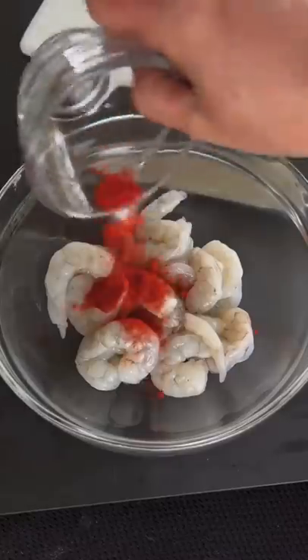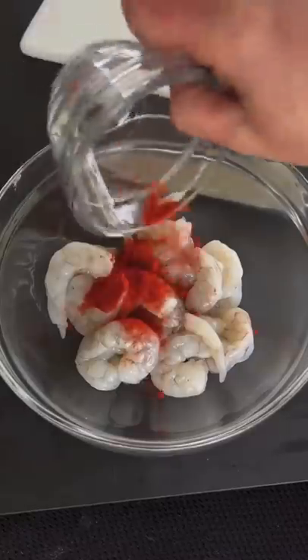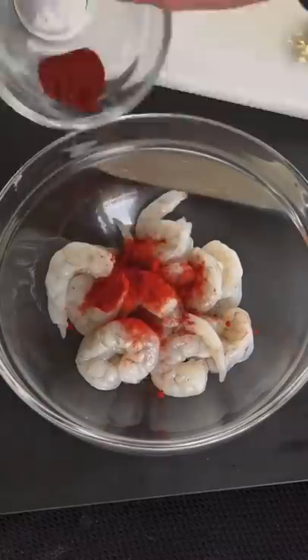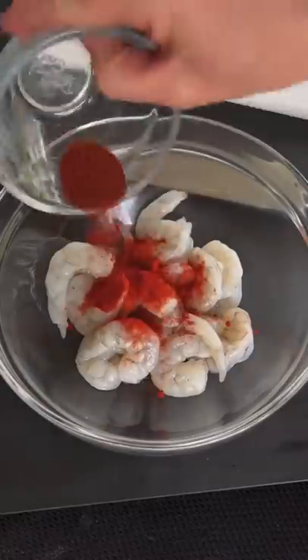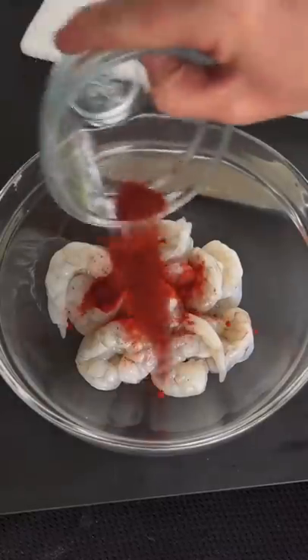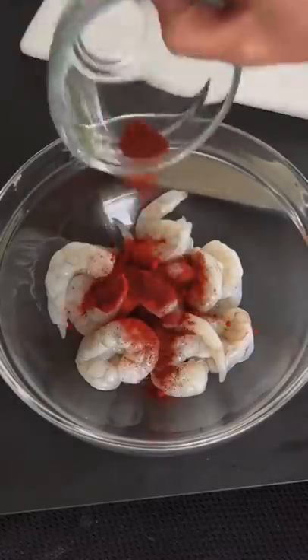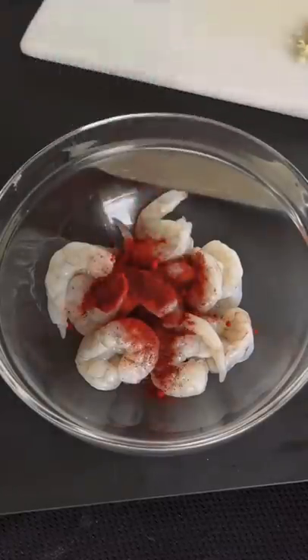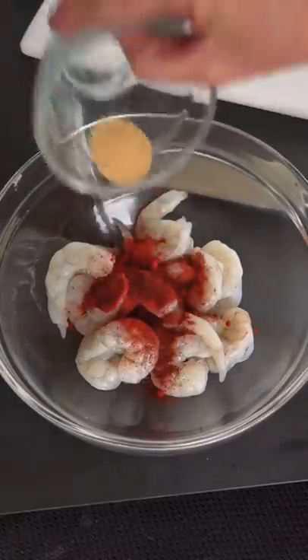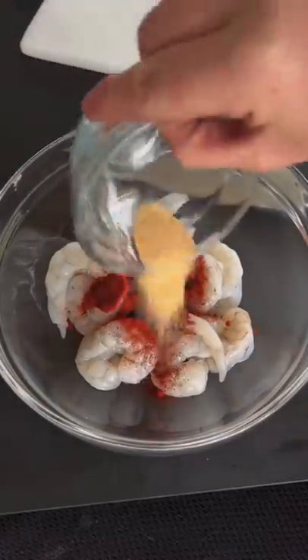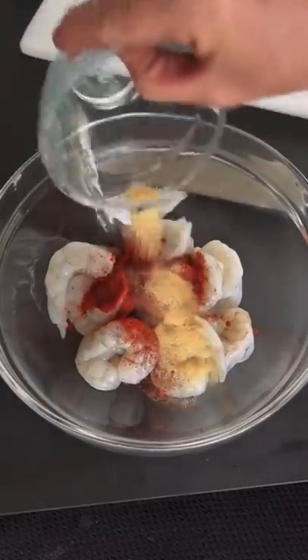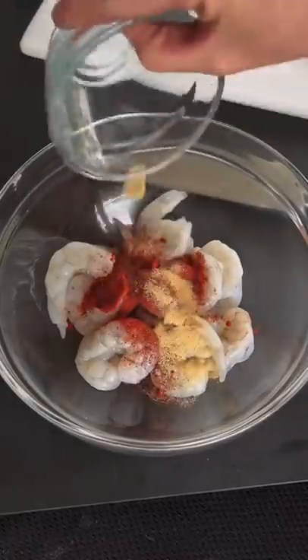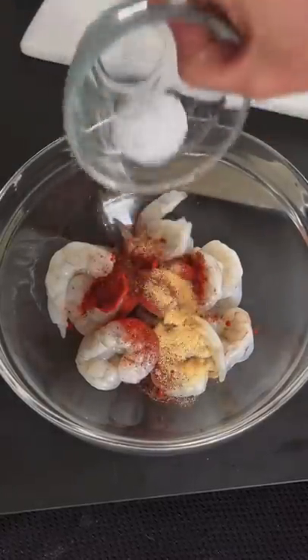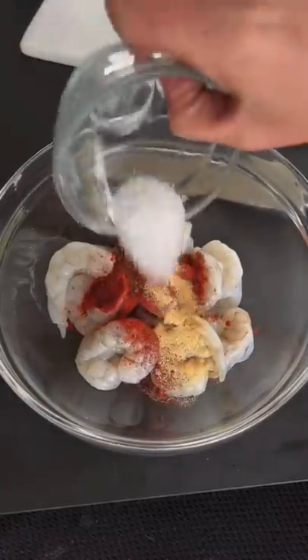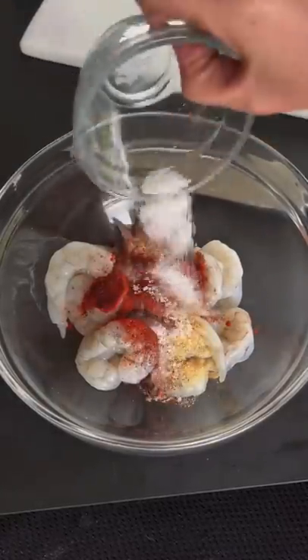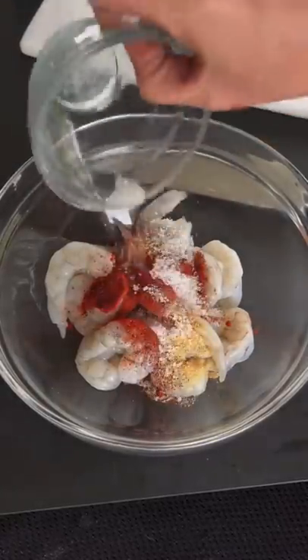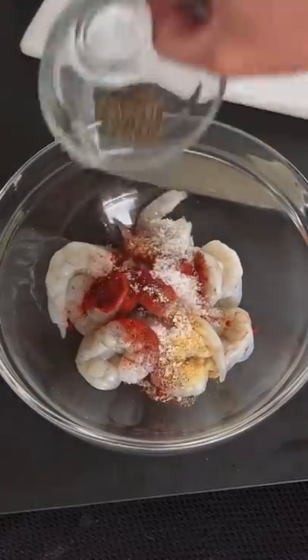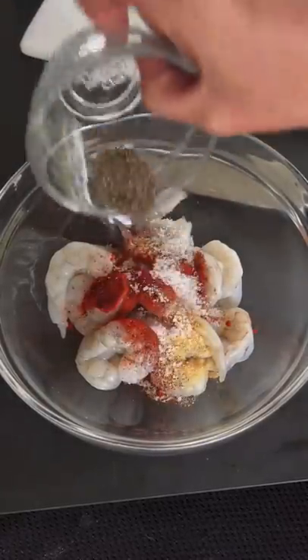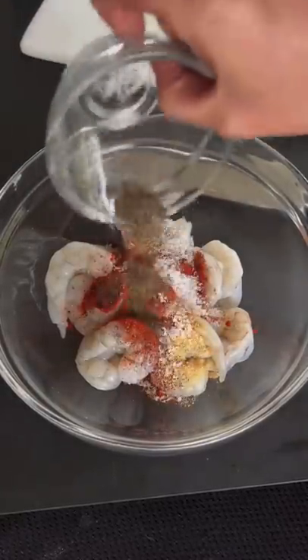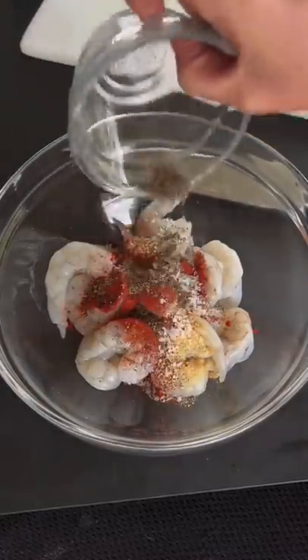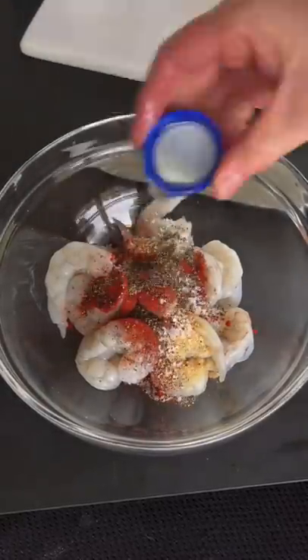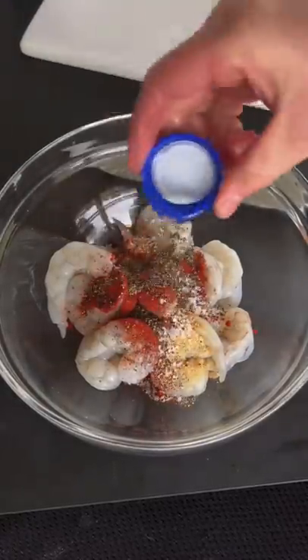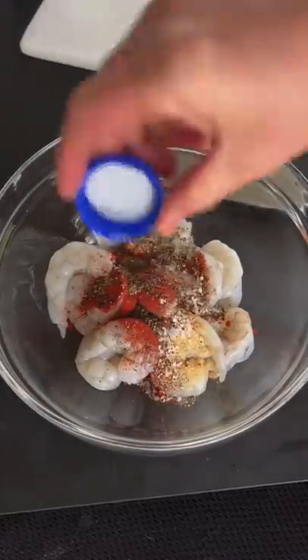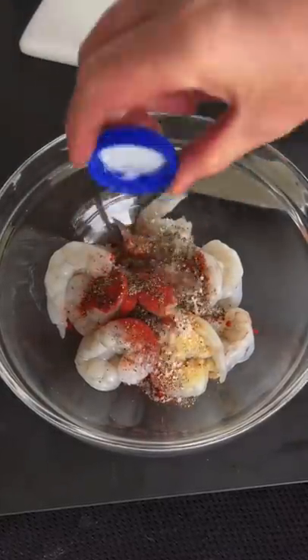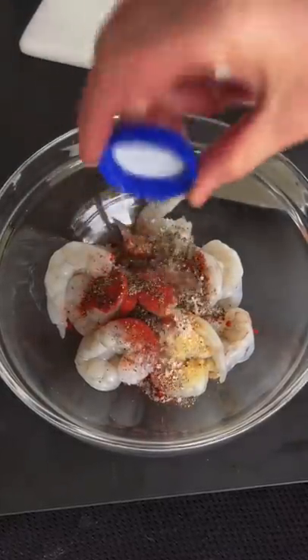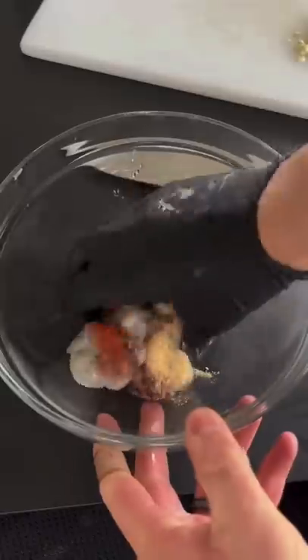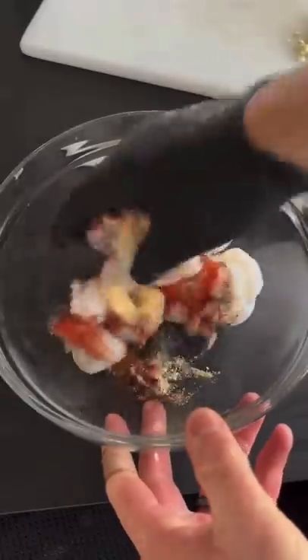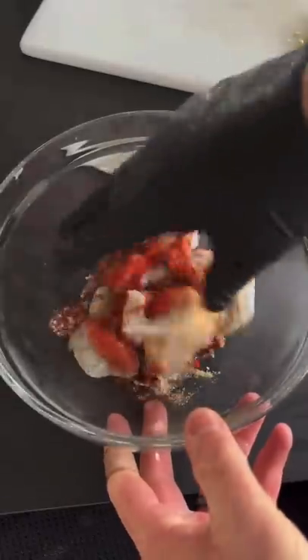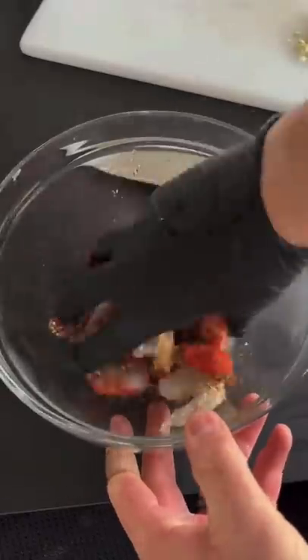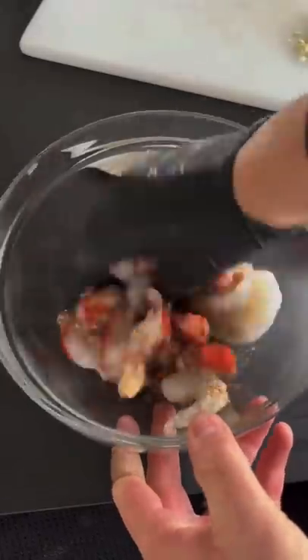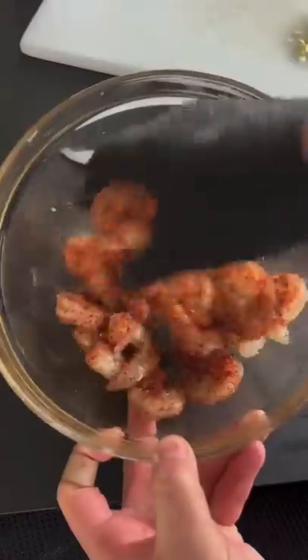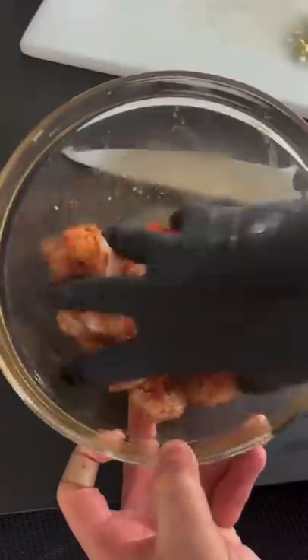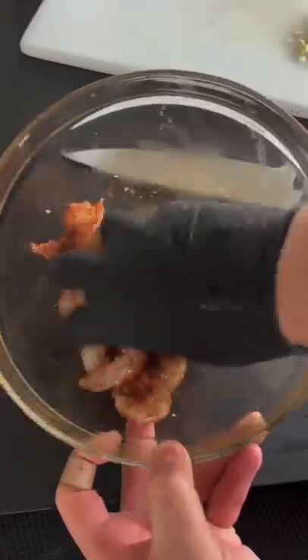During this time we're going to season up our shrimp with paprika, chili powder, garlic, salt and pepper, and some oil. Mix it well.